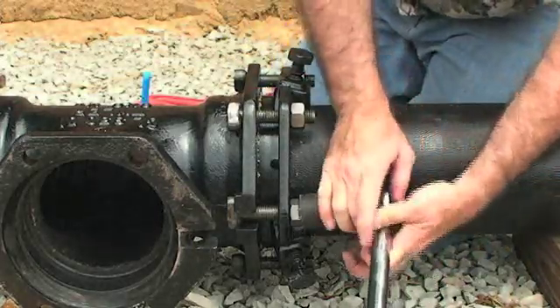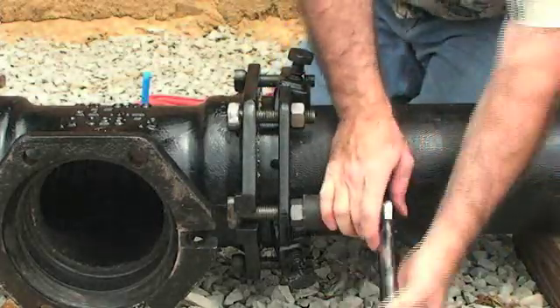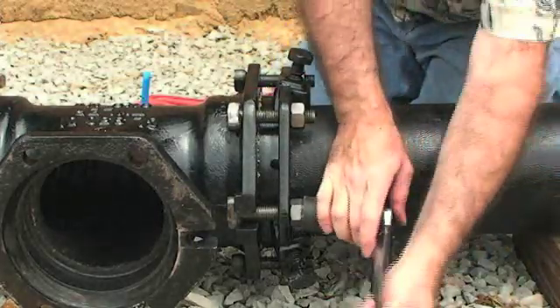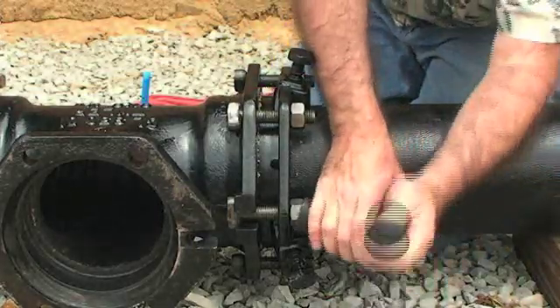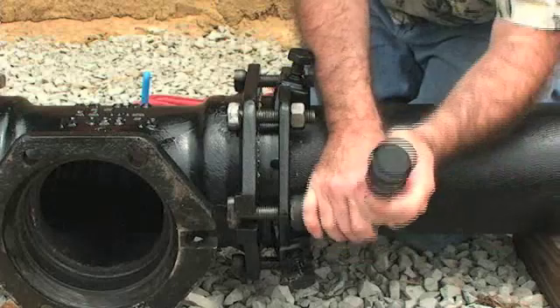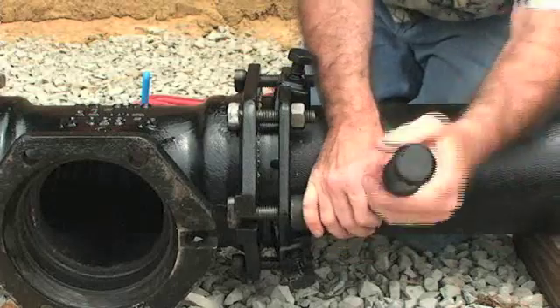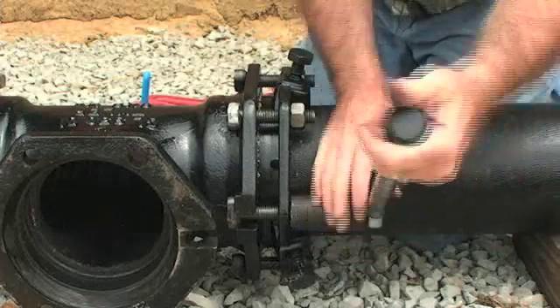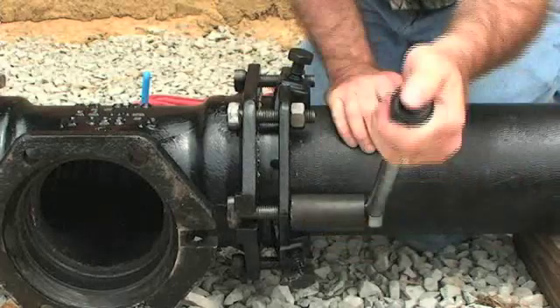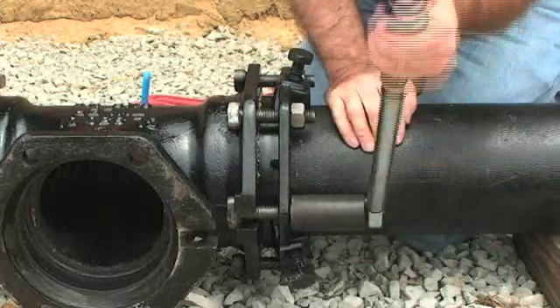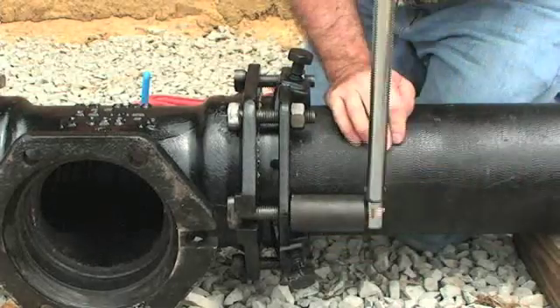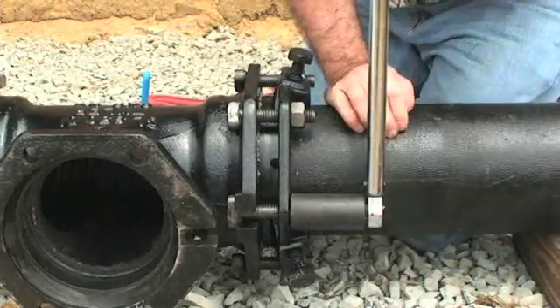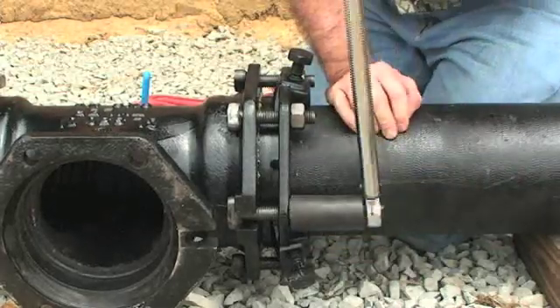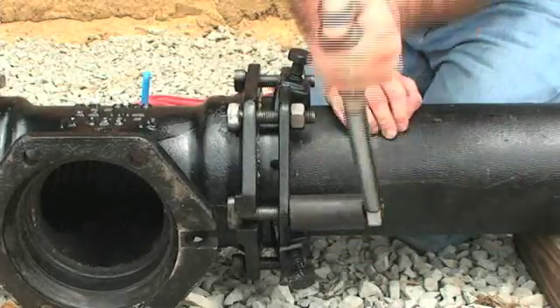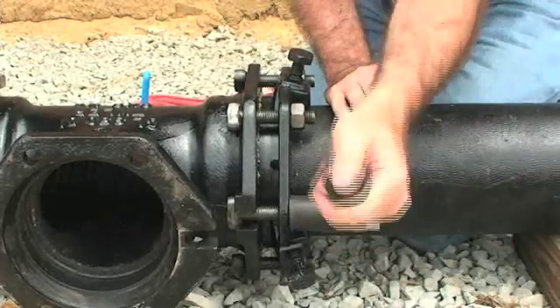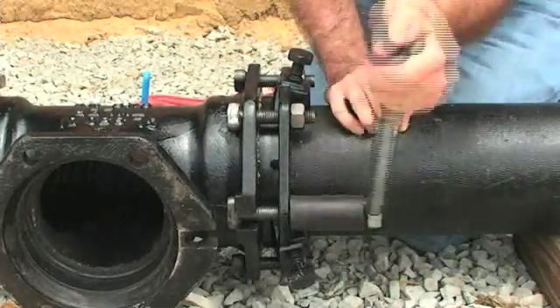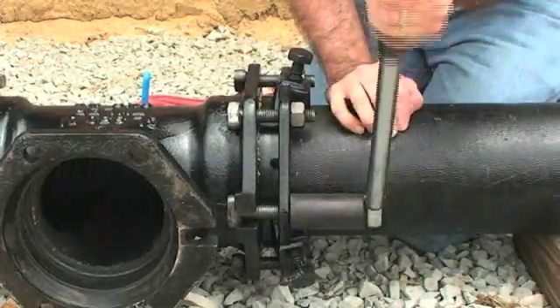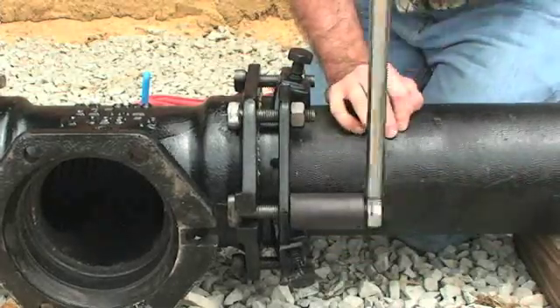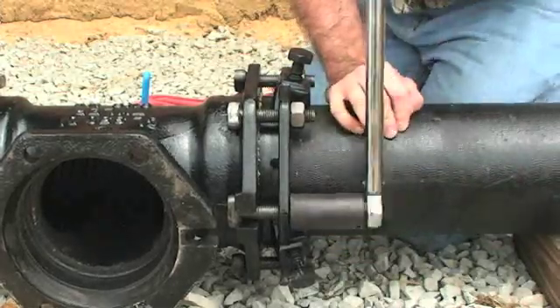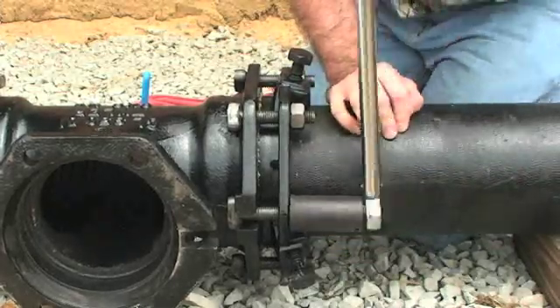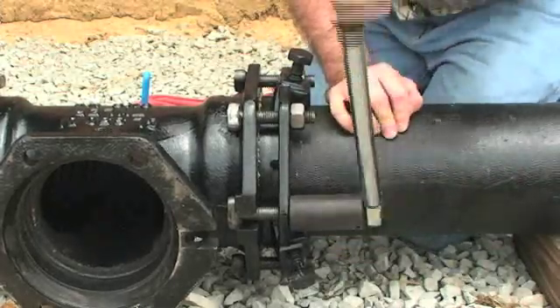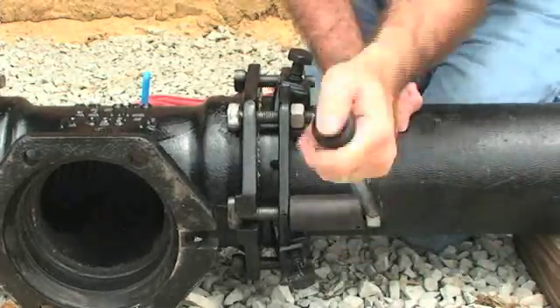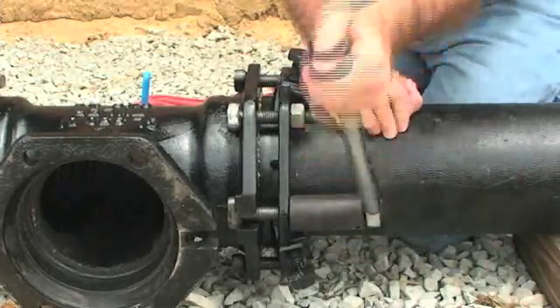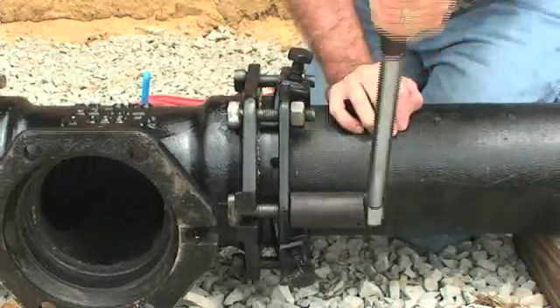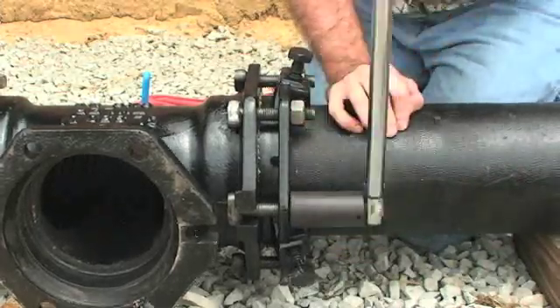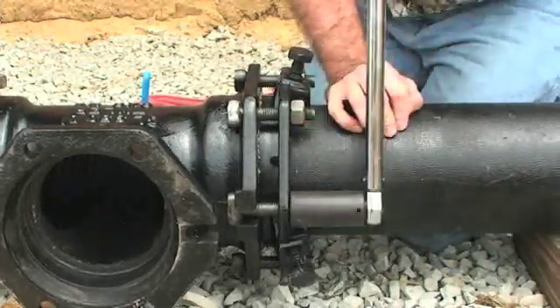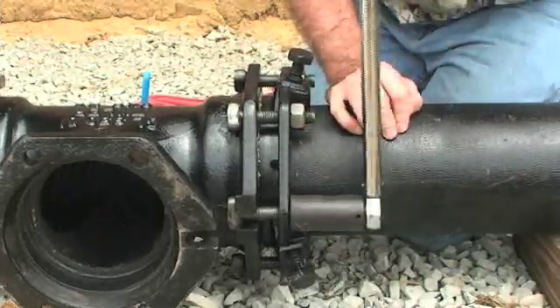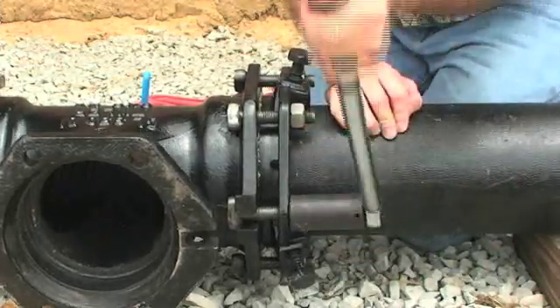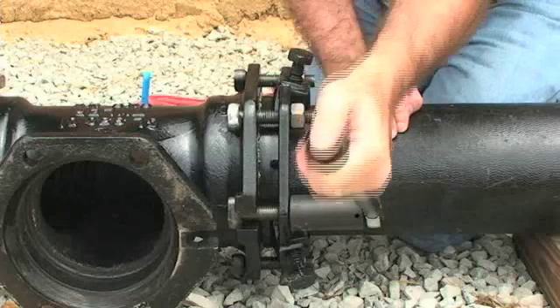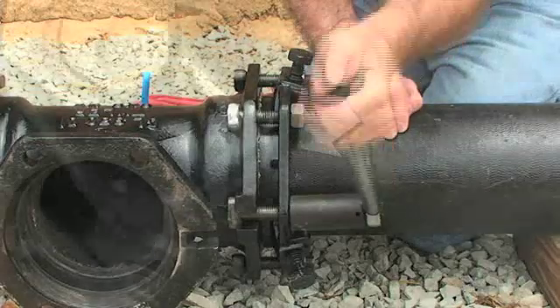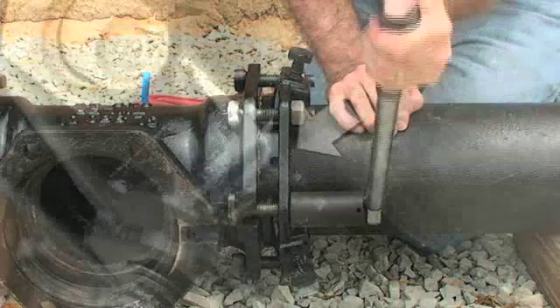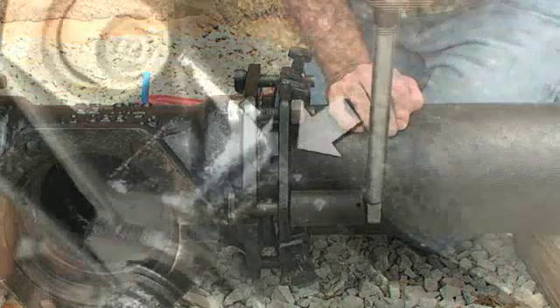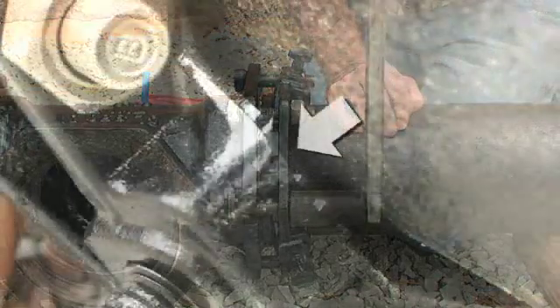Repeat the process until all bolts are within the recommended torque range. Use of a torque wrench is recommended. After correct assembly of the mechanical joint has been achieved,